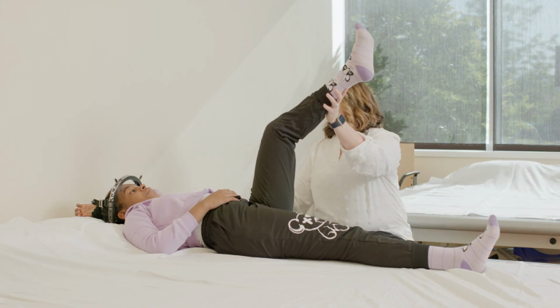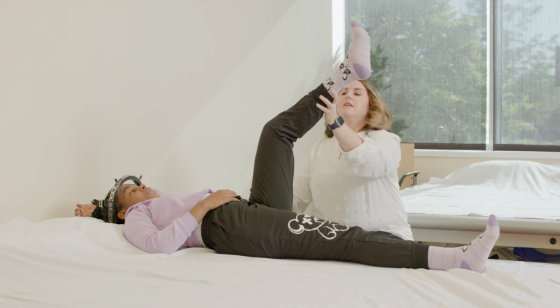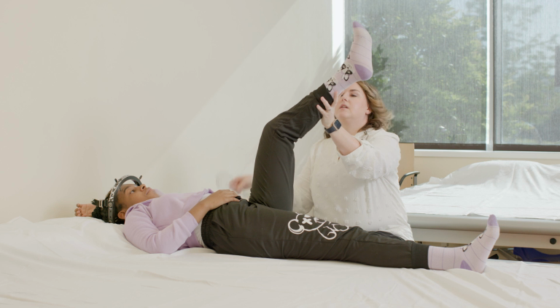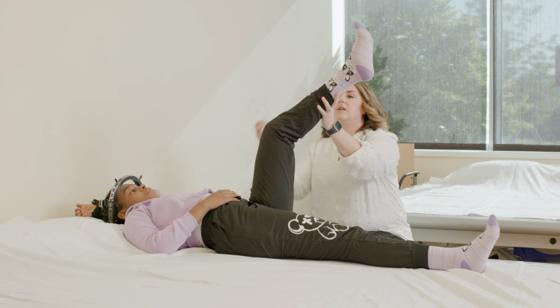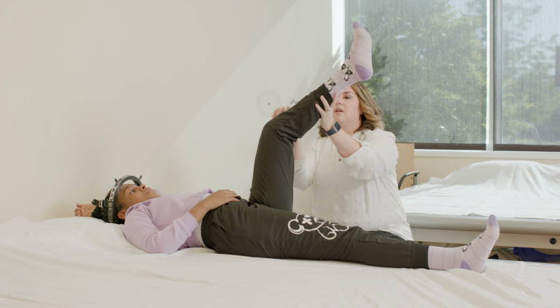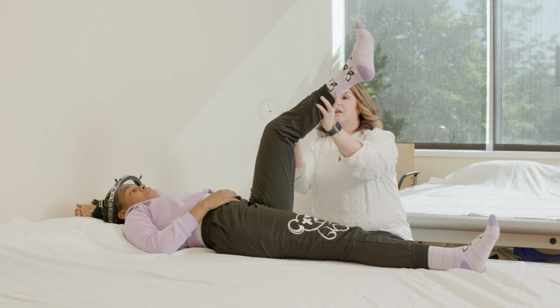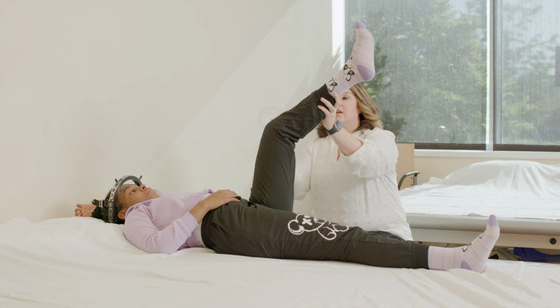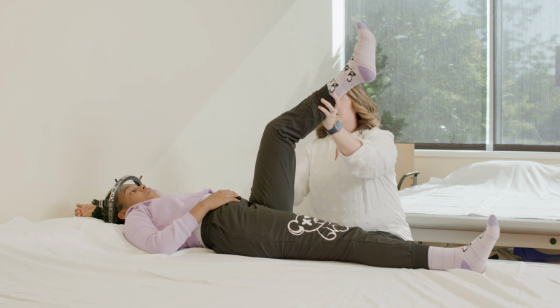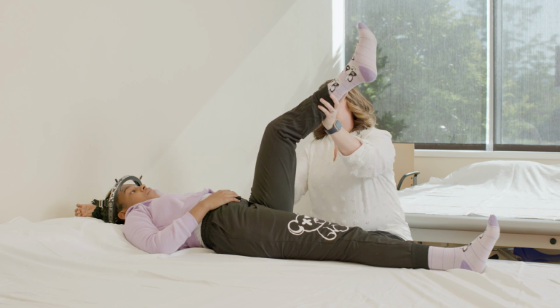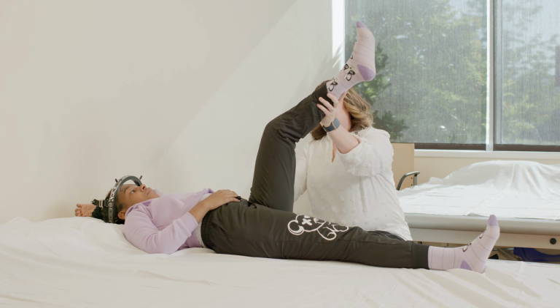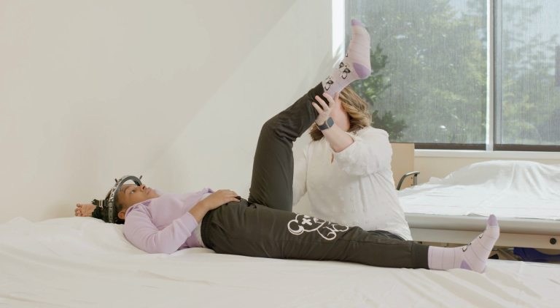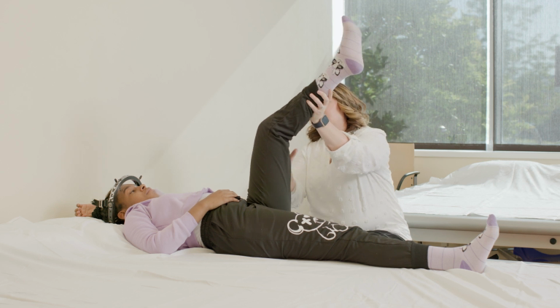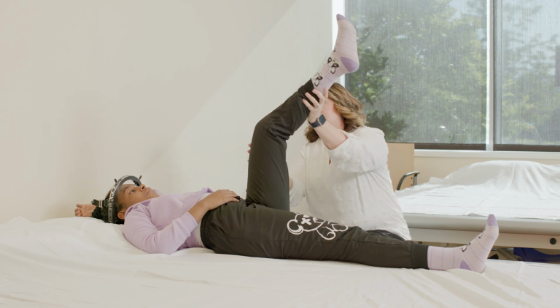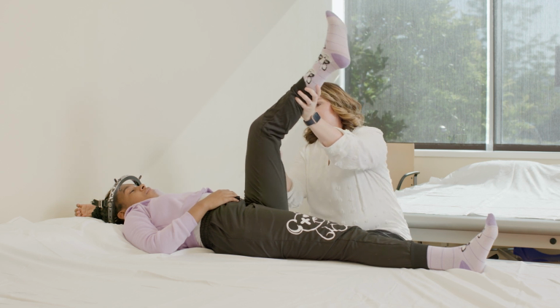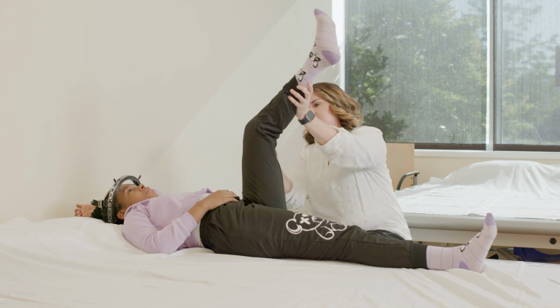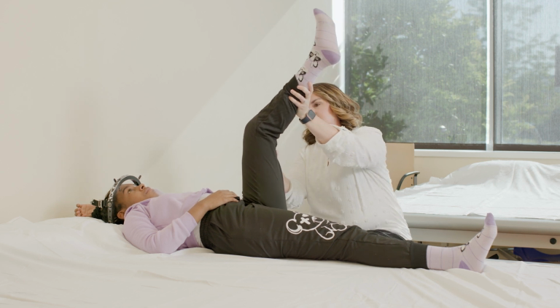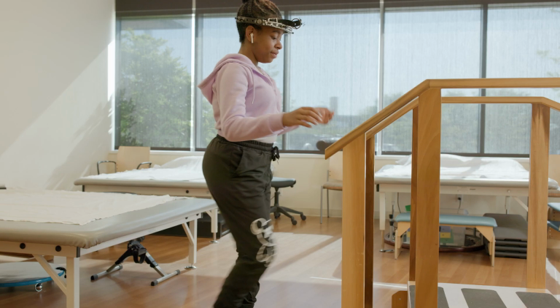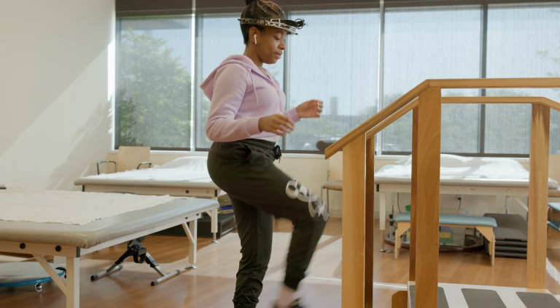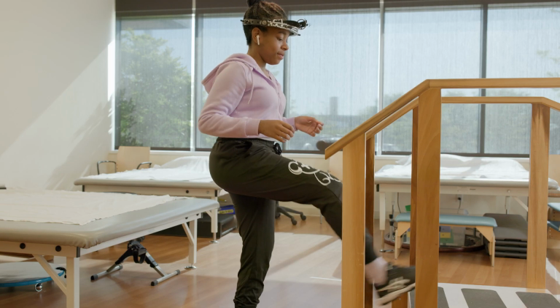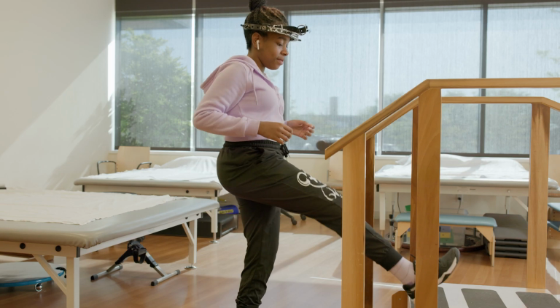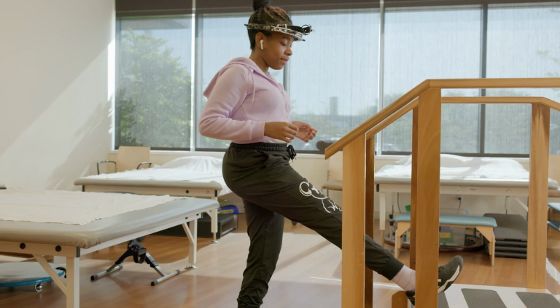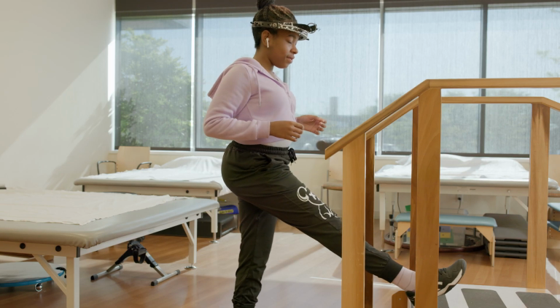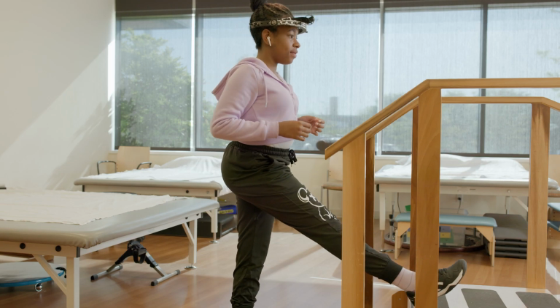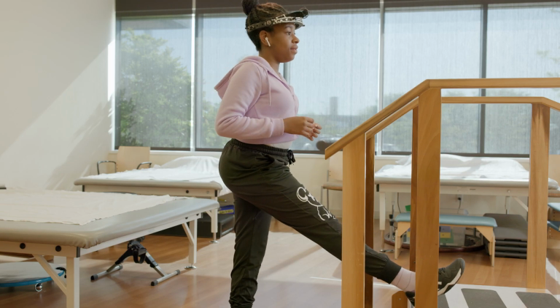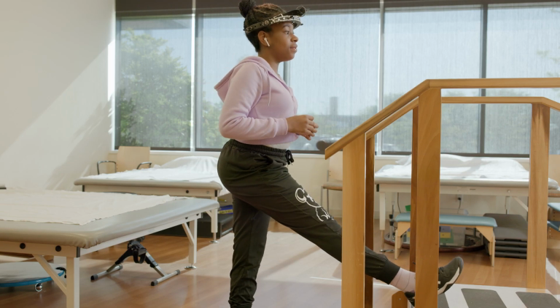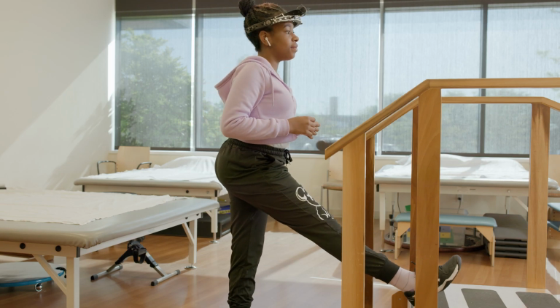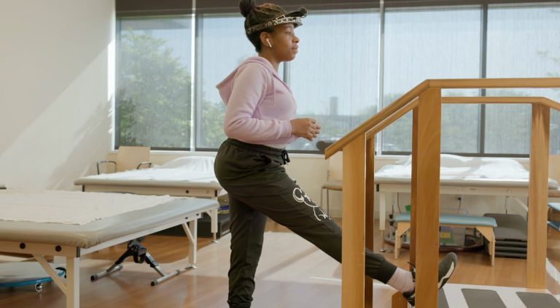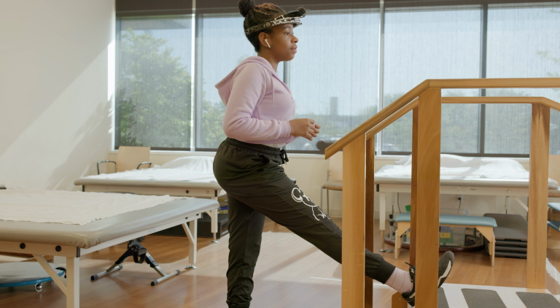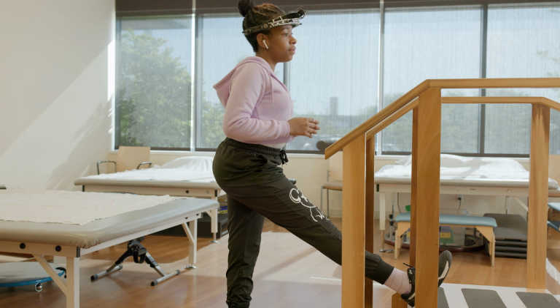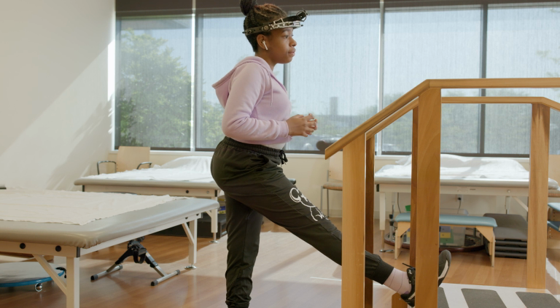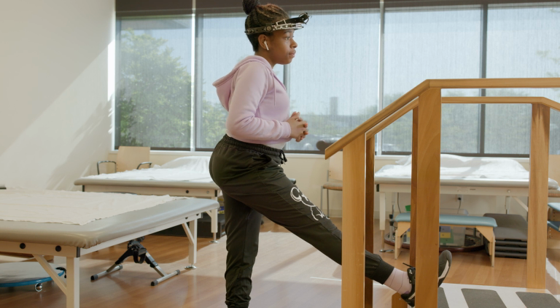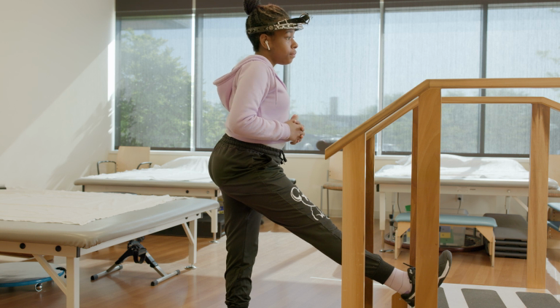During this evaluation the therapist will look at your flexibility, posture, muscle strength, and walking pattern.